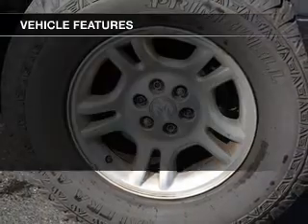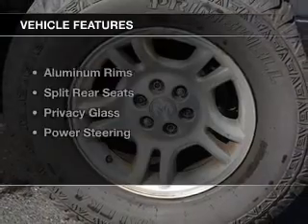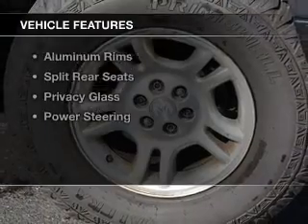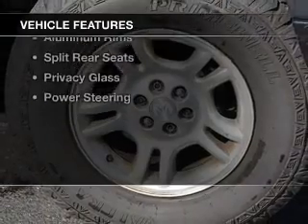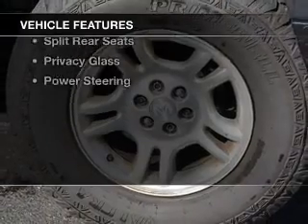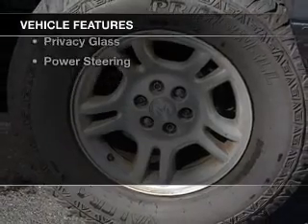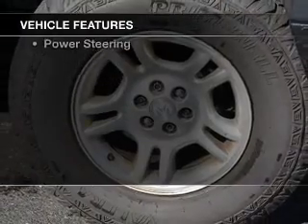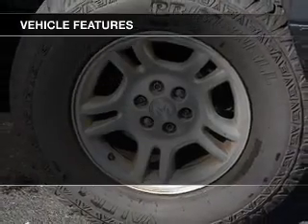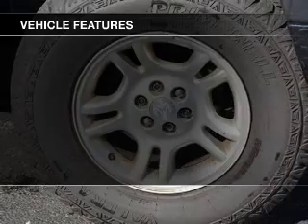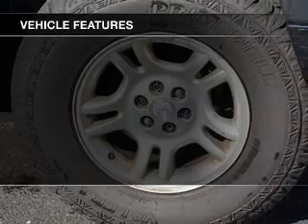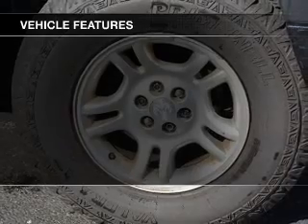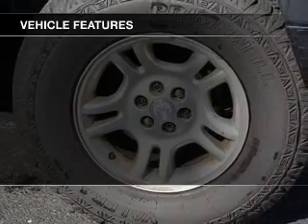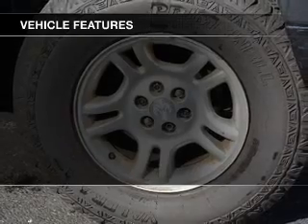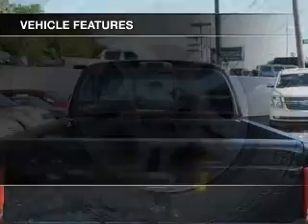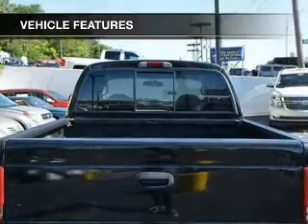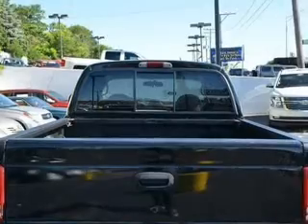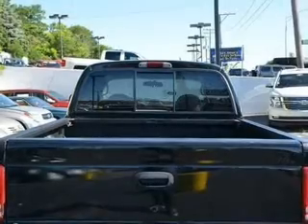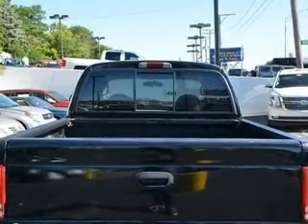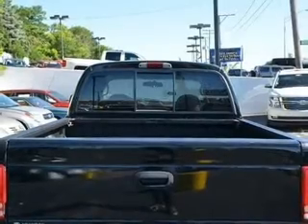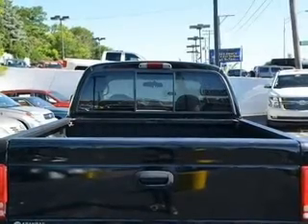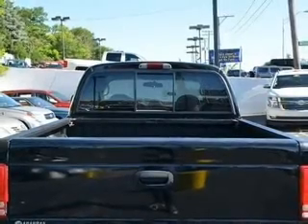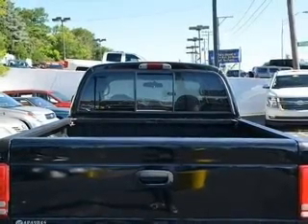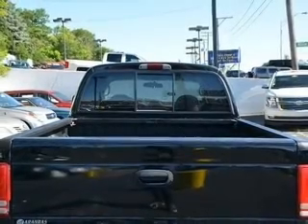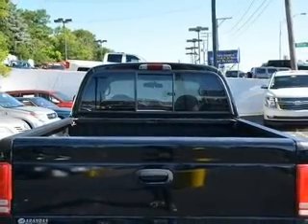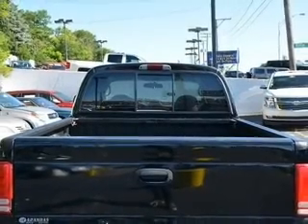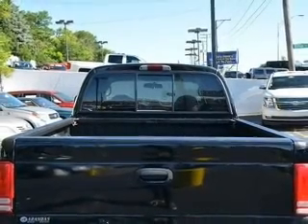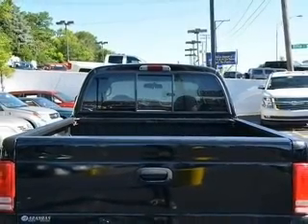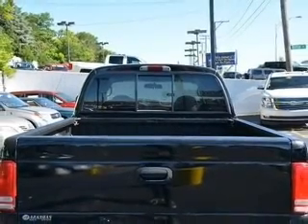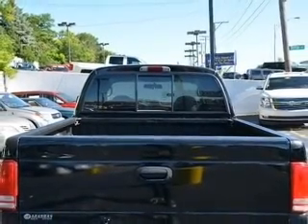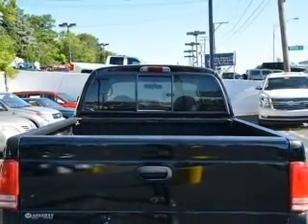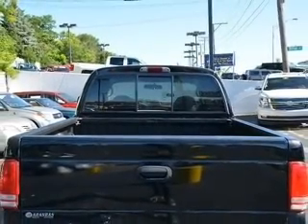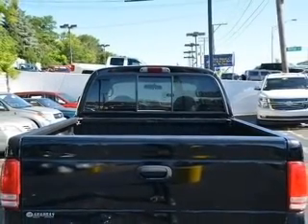The features include aluminum rims, split rear seats, privacy glass, and power steering.